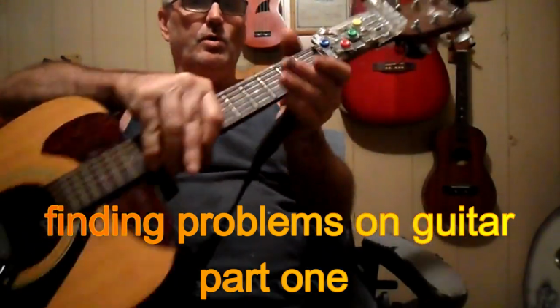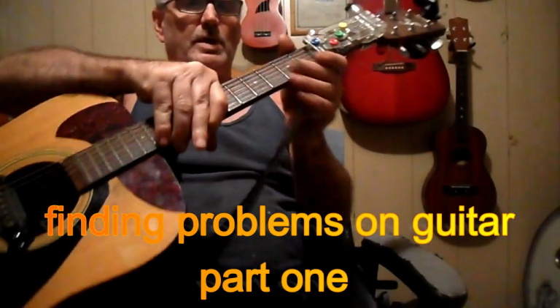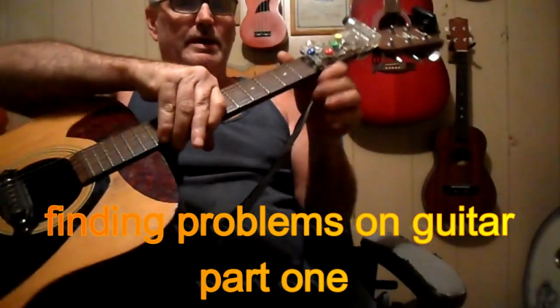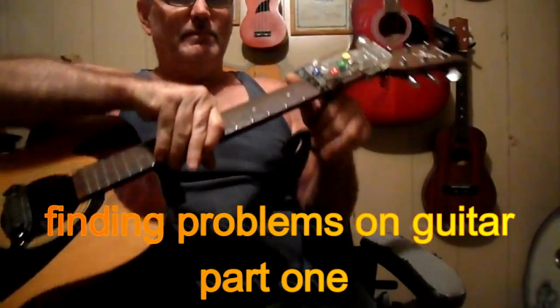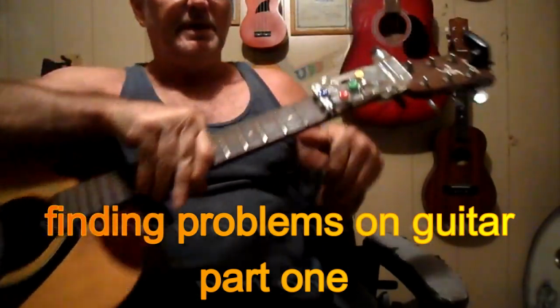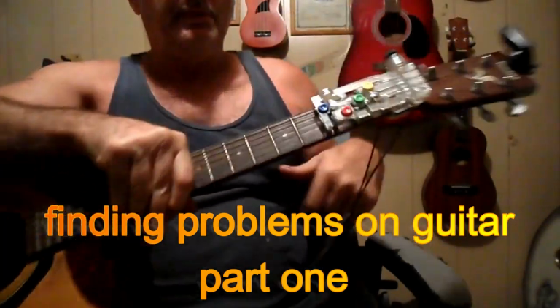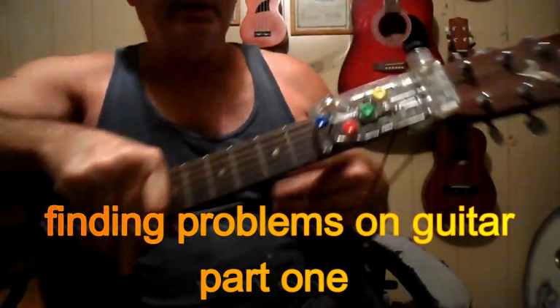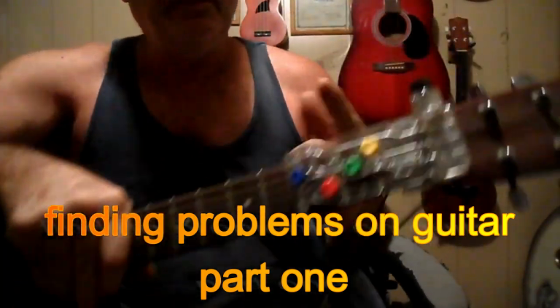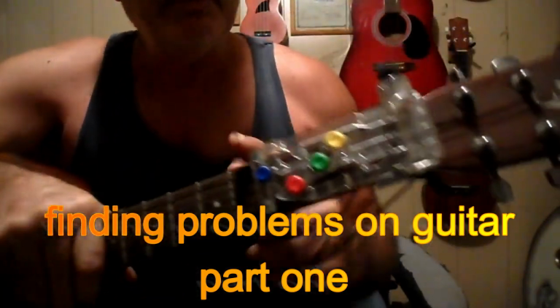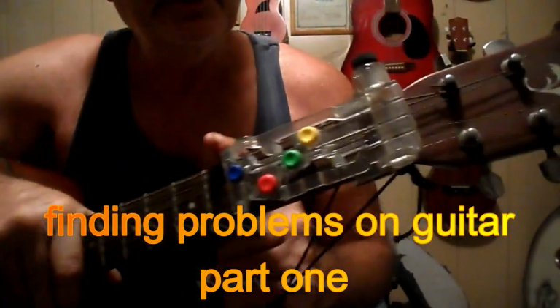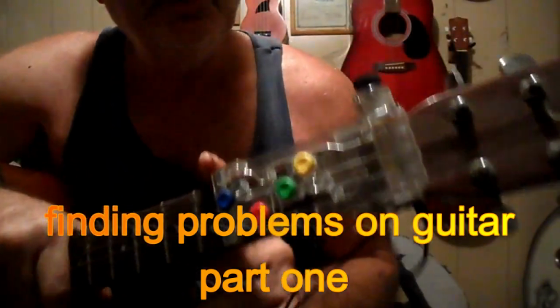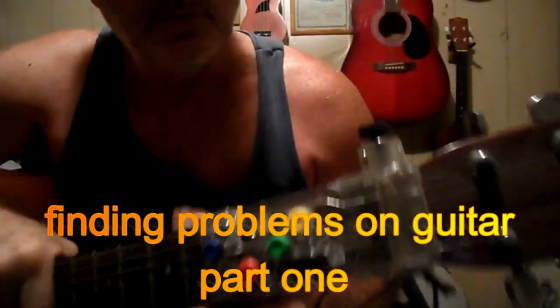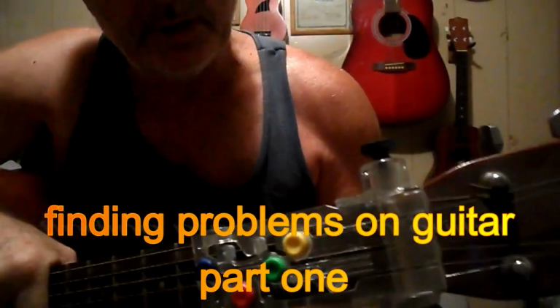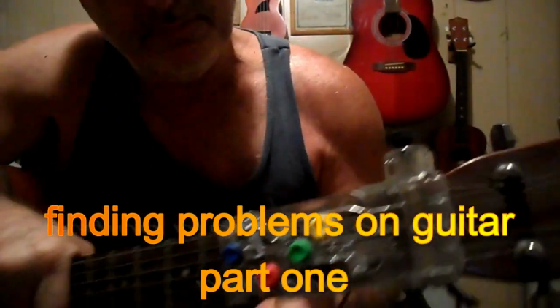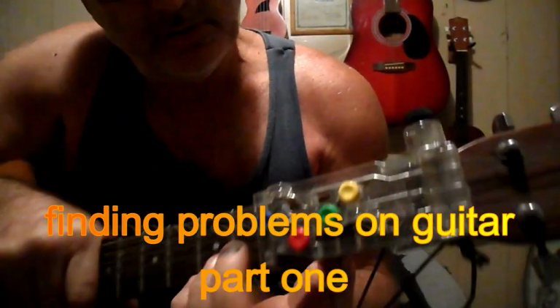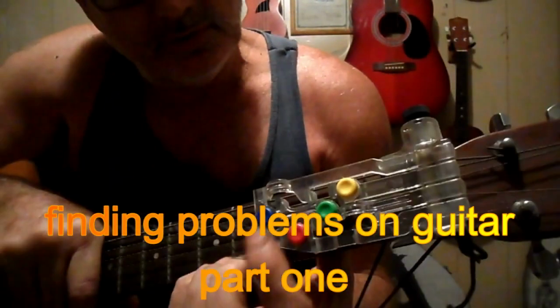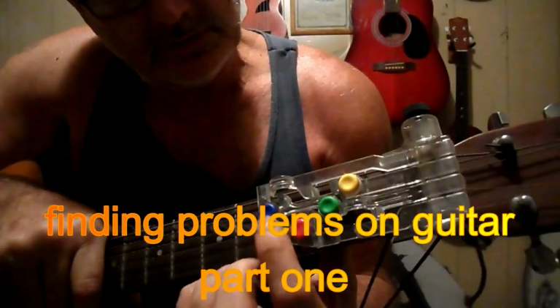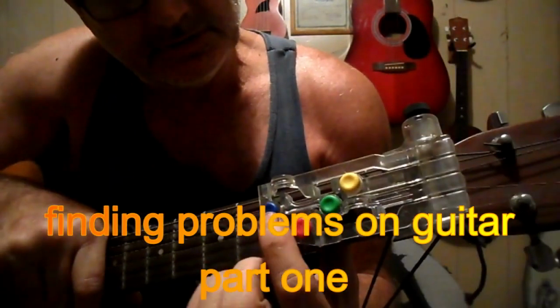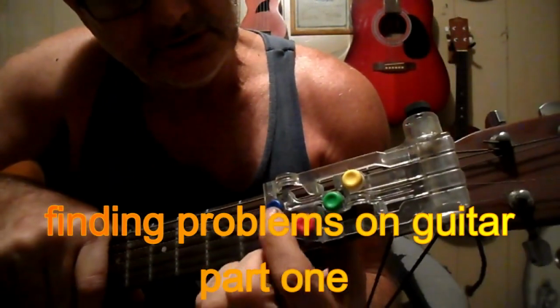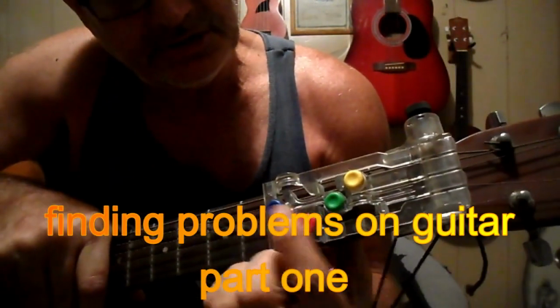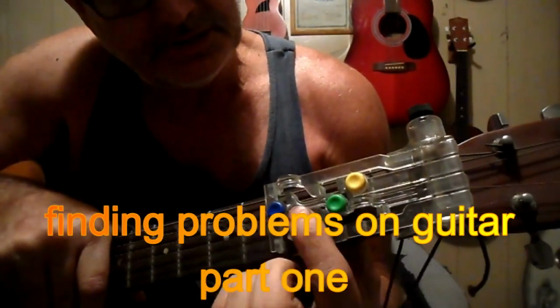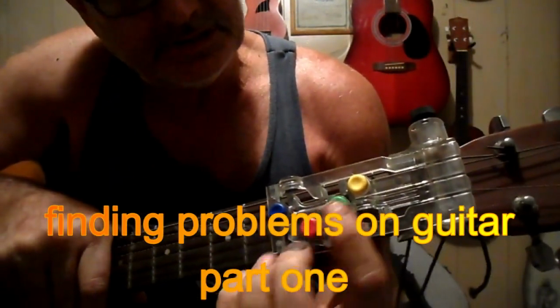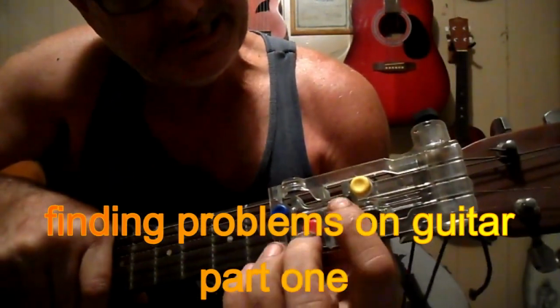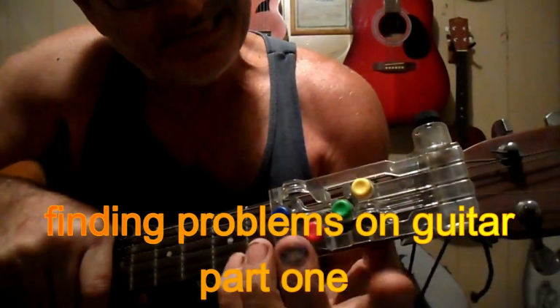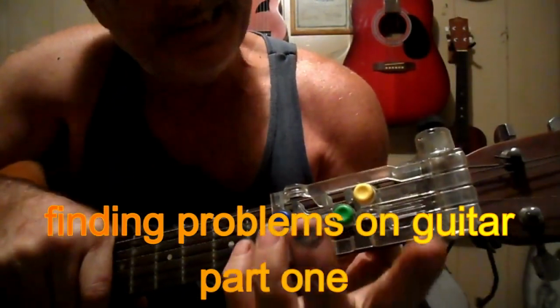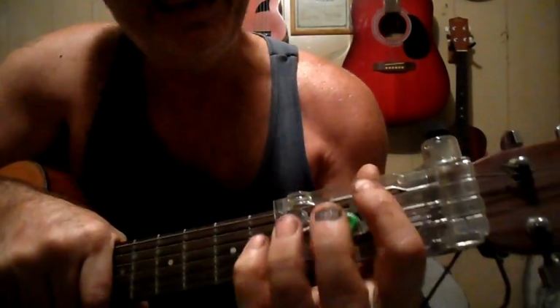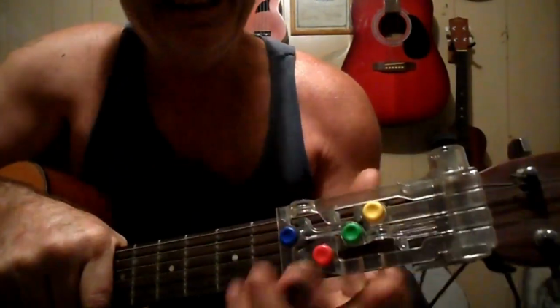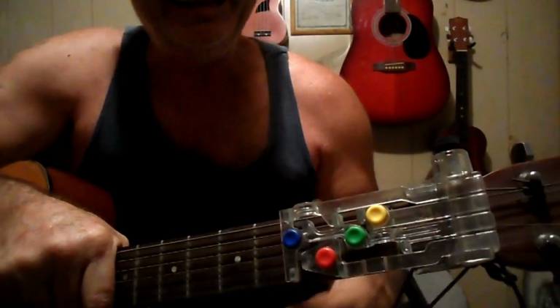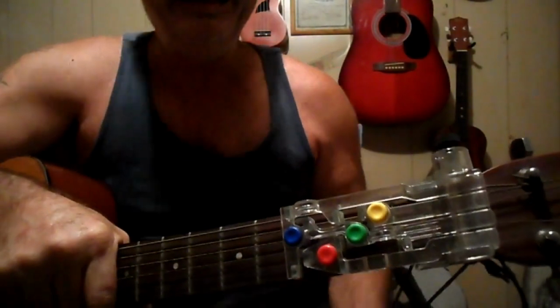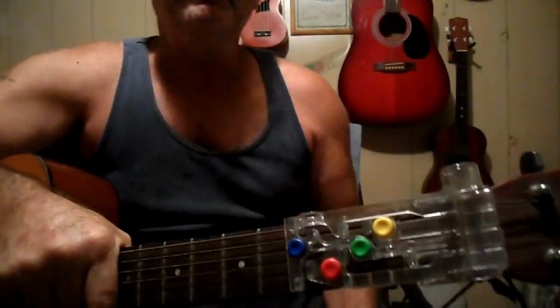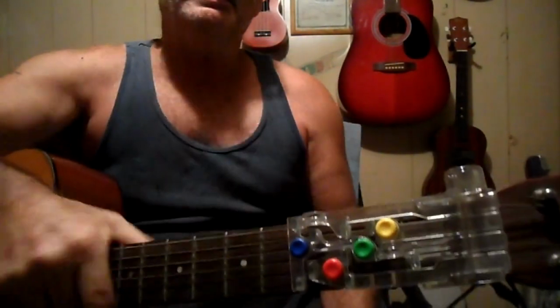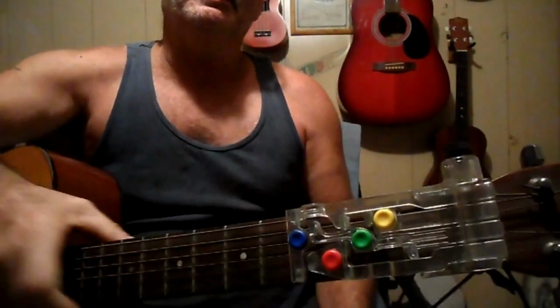Alright, everyone. Here with another thing I'm going to do with the Chord Buddy. If you don't know, this is a G, a D, a C, and an E minor.